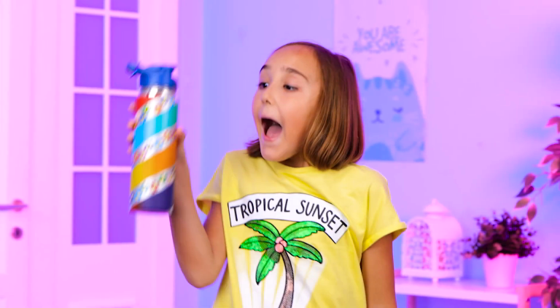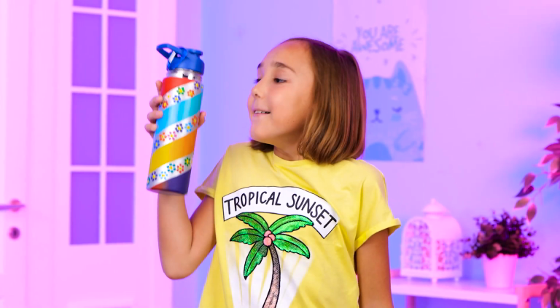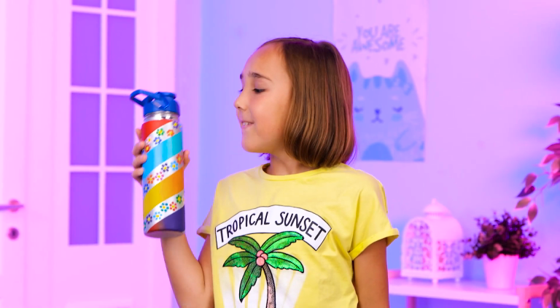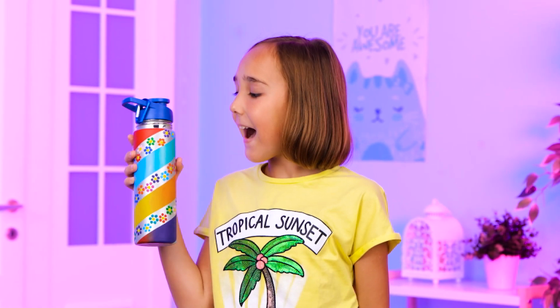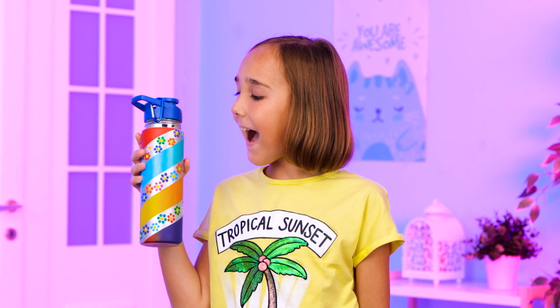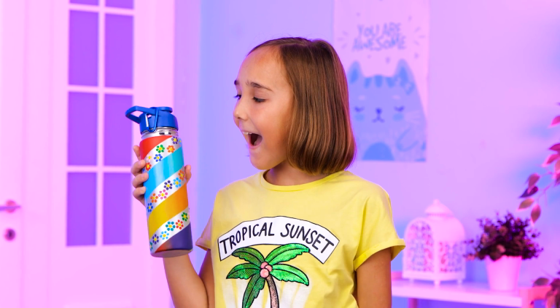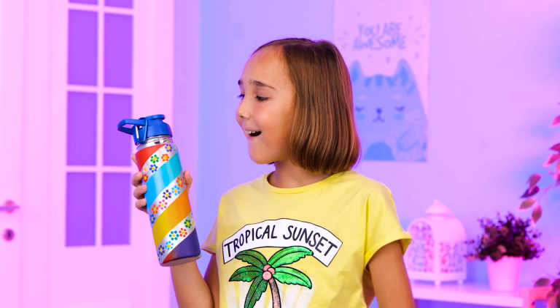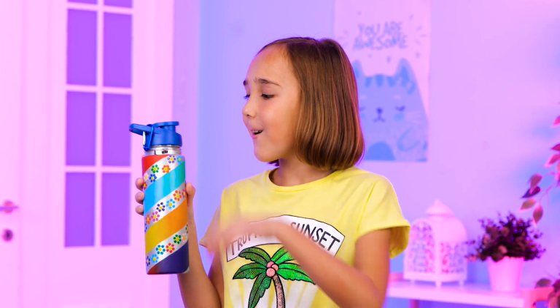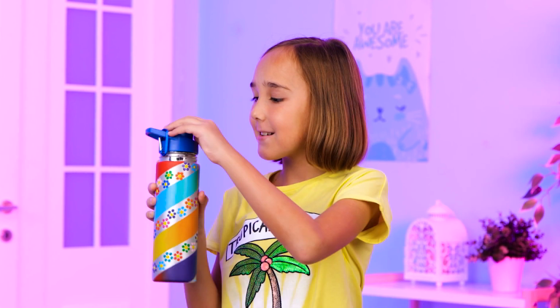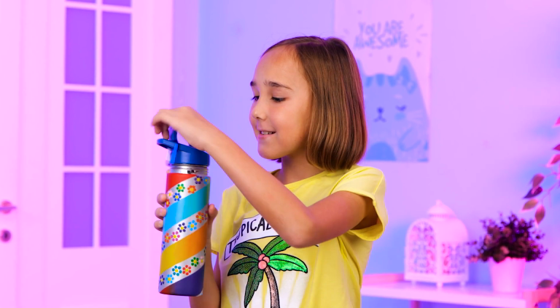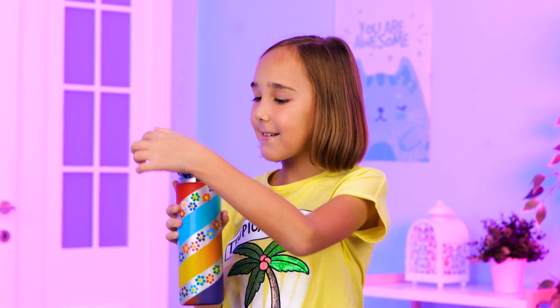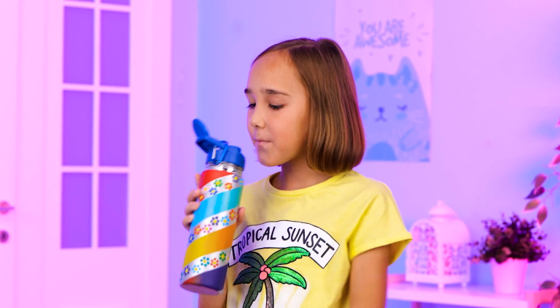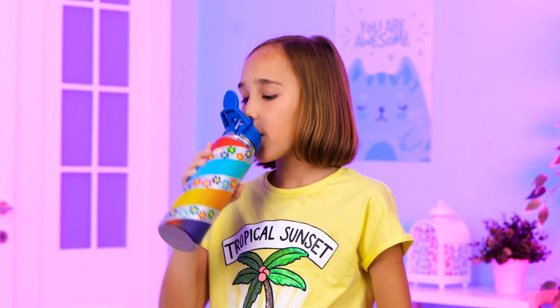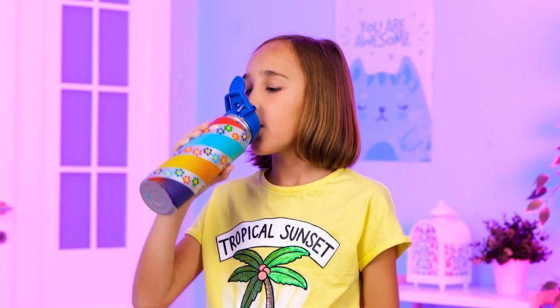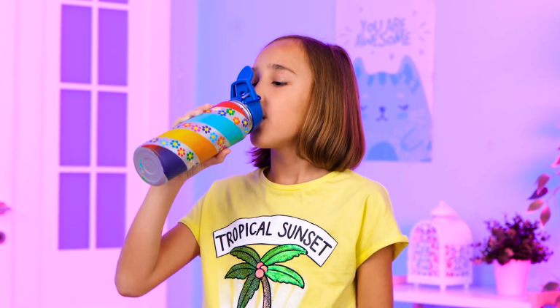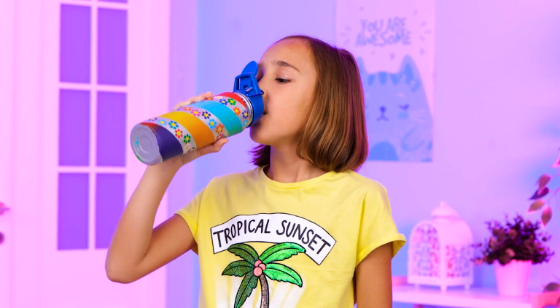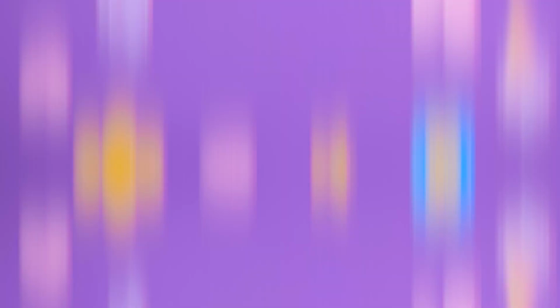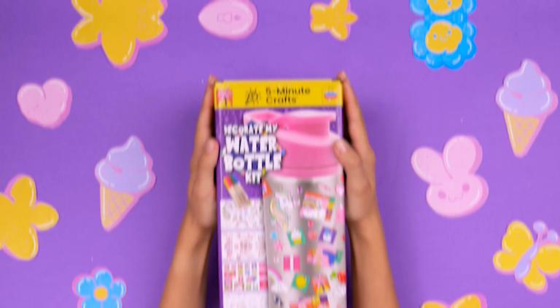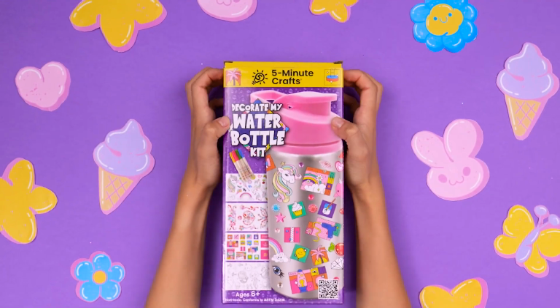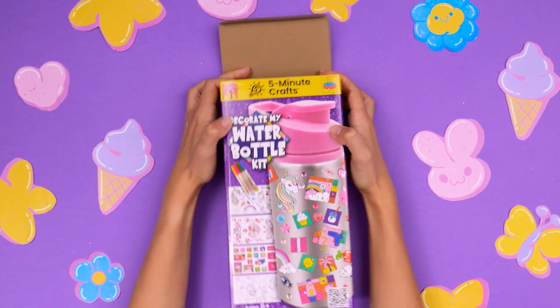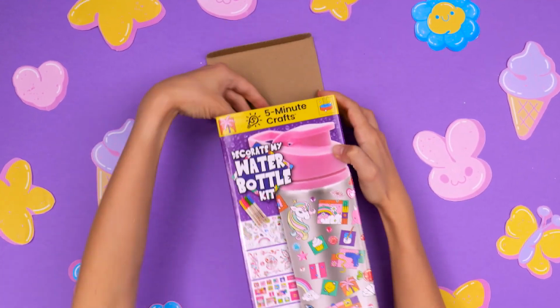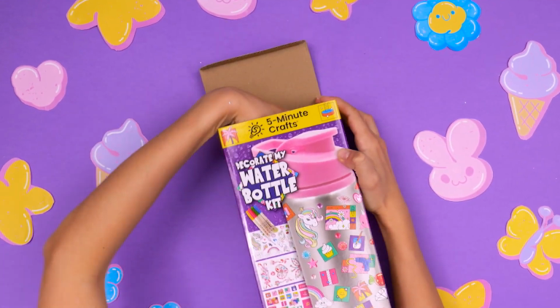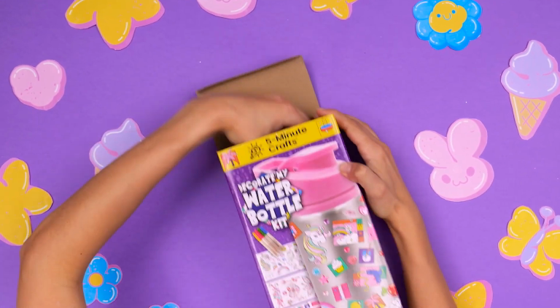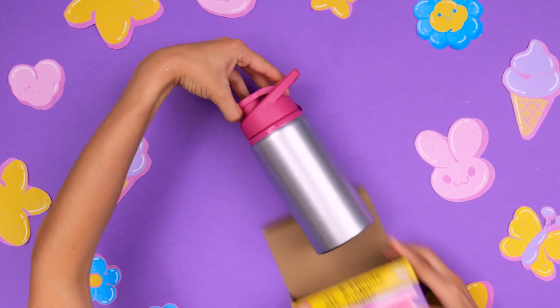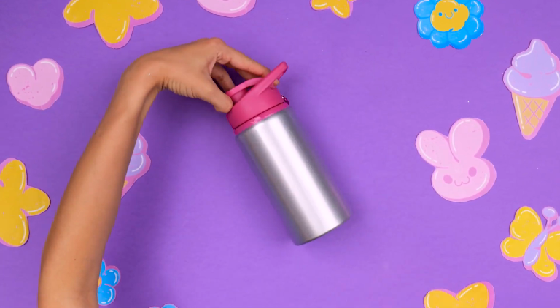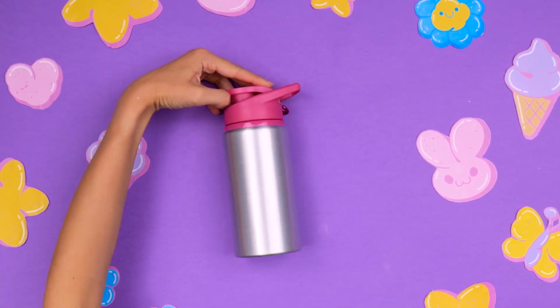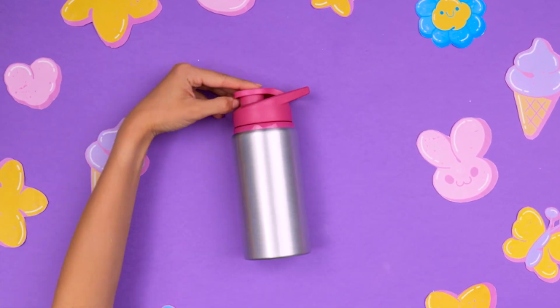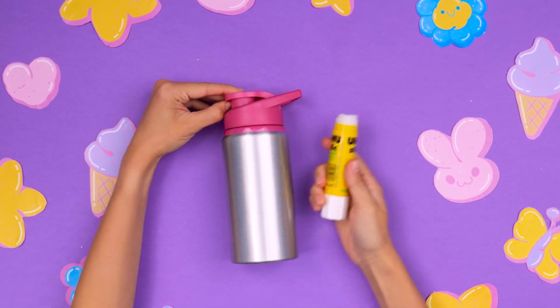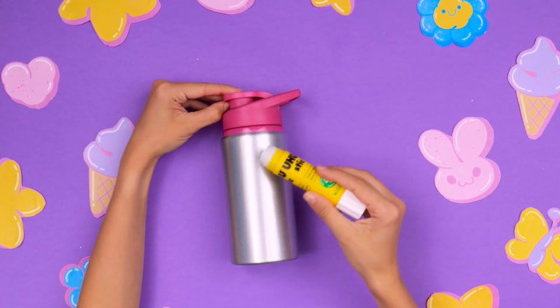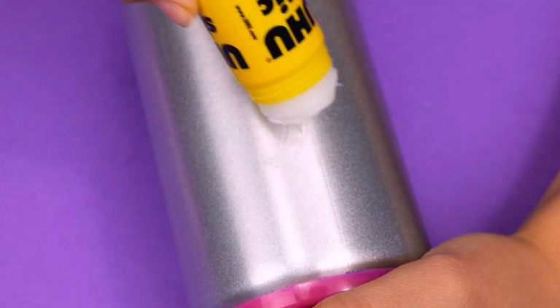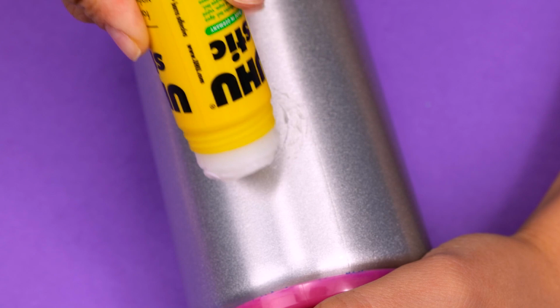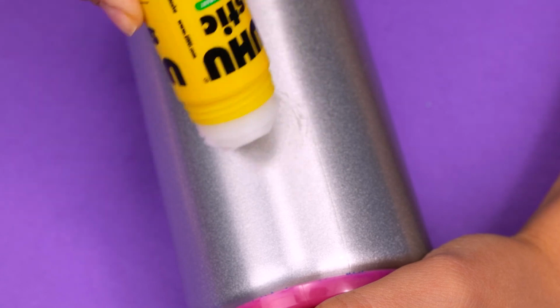You will definitely make a great gift! Yep, both the kit and the personalized water bottle of course!